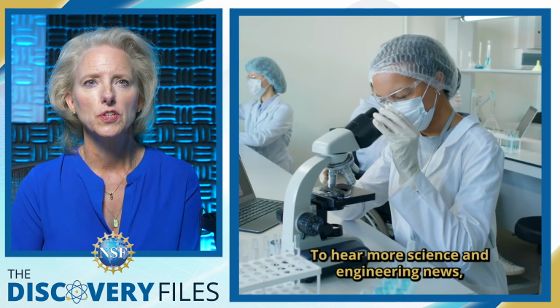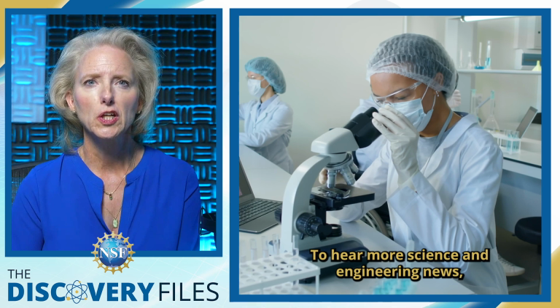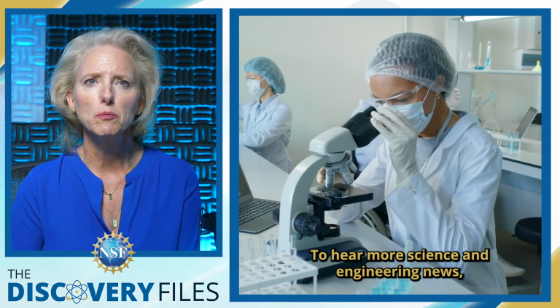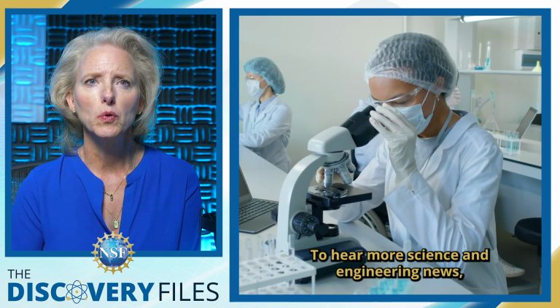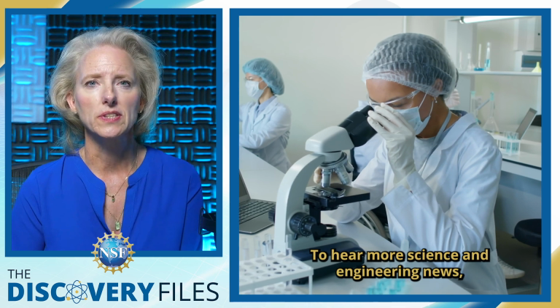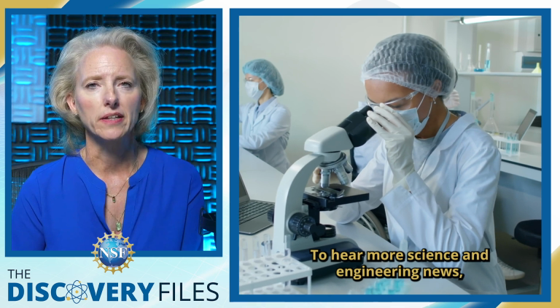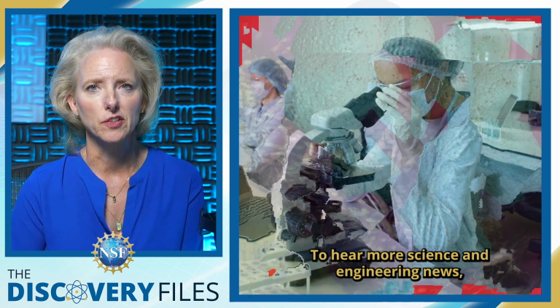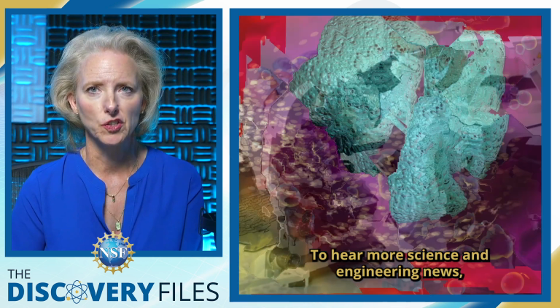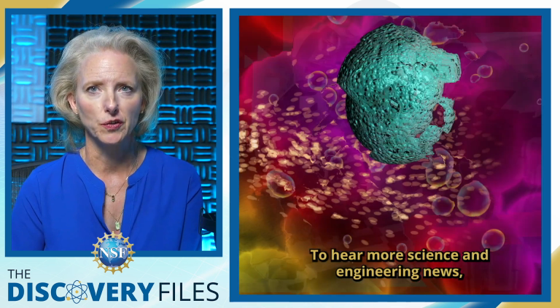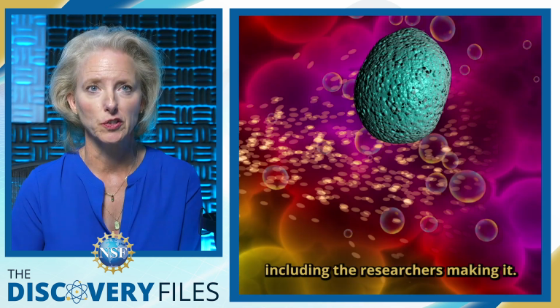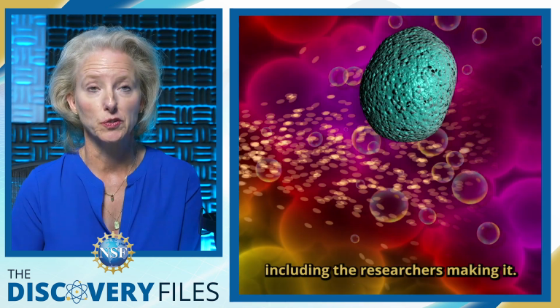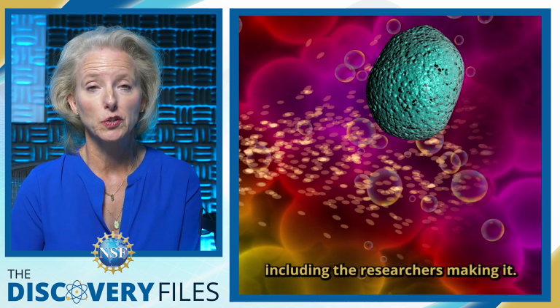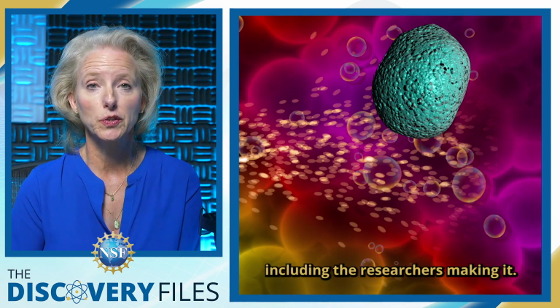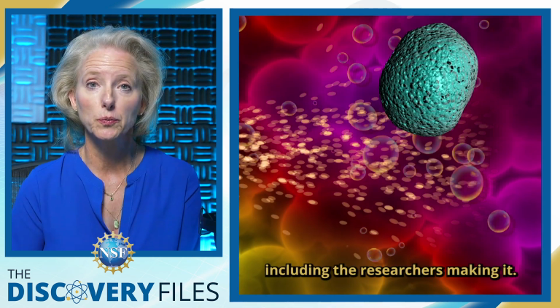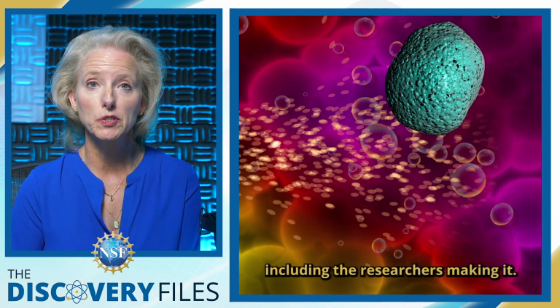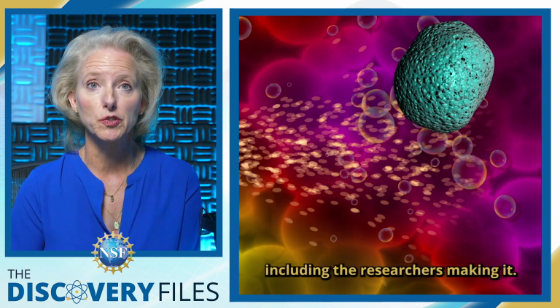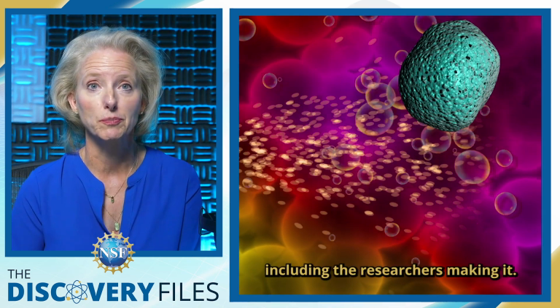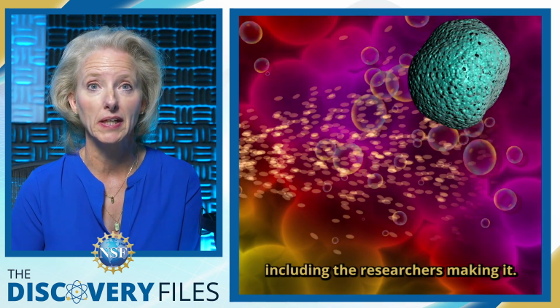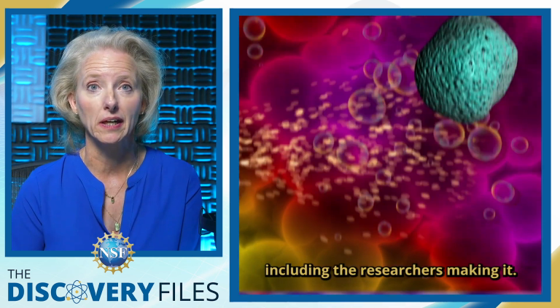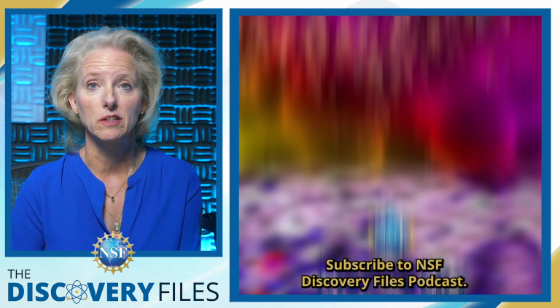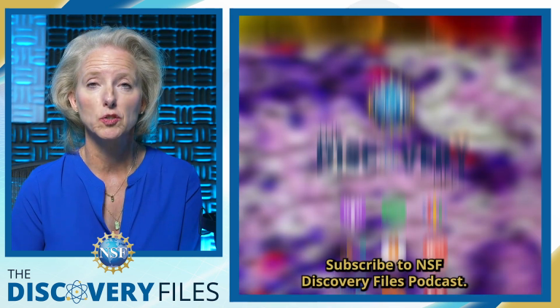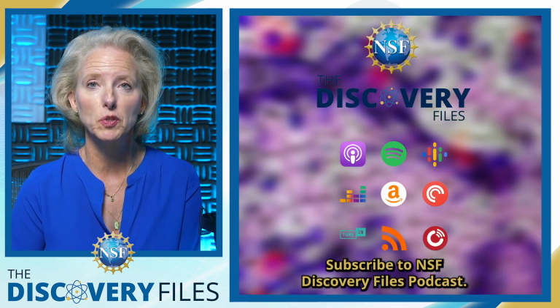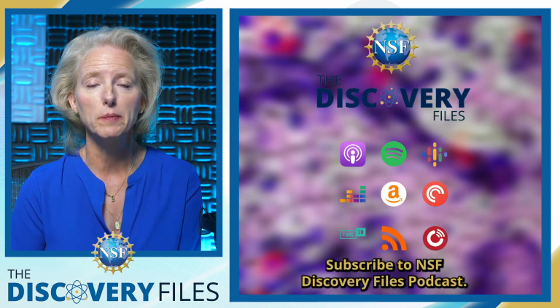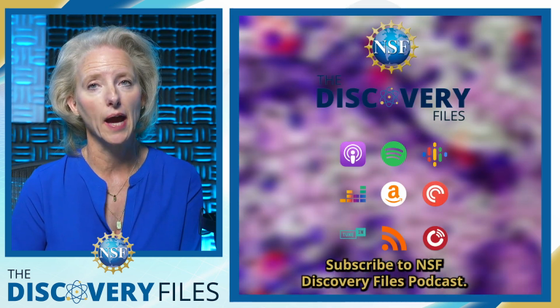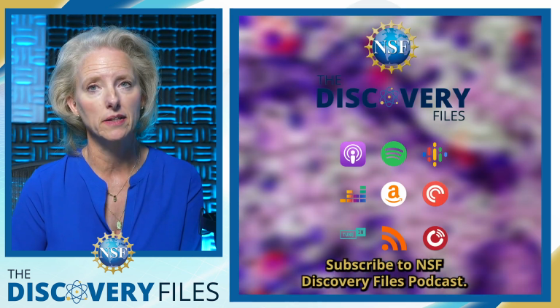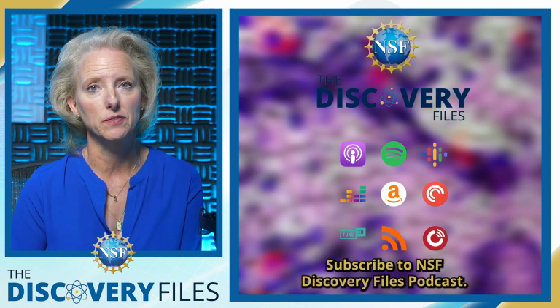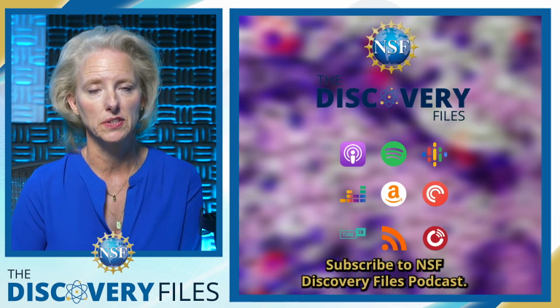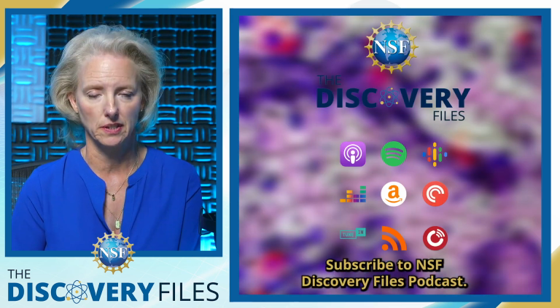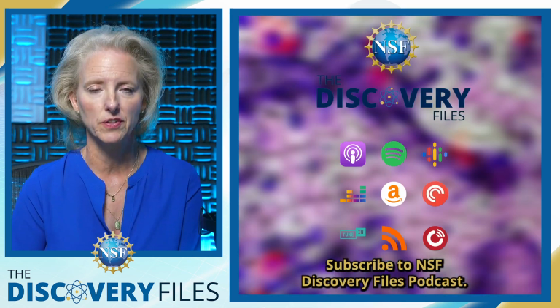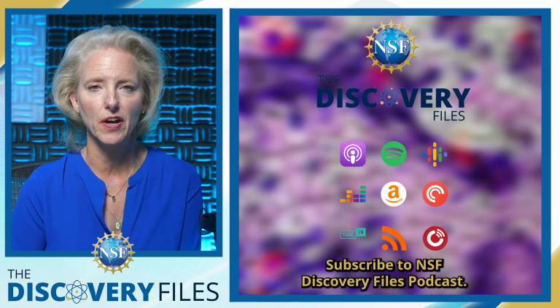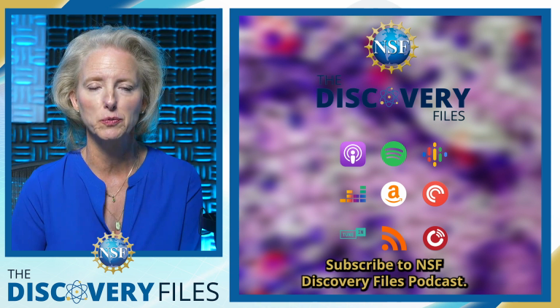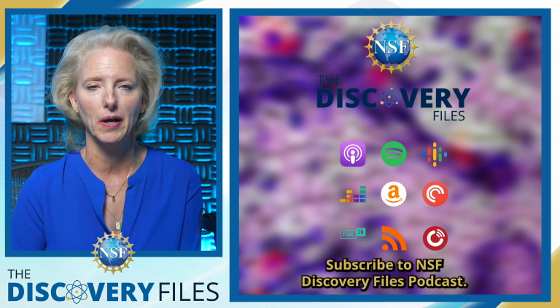To hear more science and engineering news, including the researchers making it, subscribe to NSF's Discovery Files podcast.